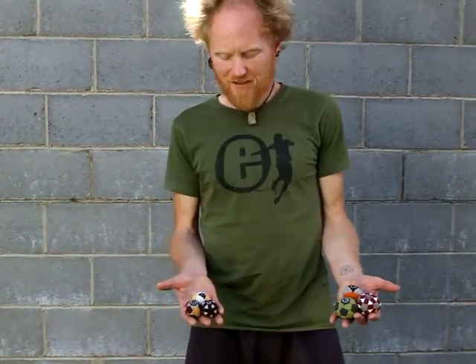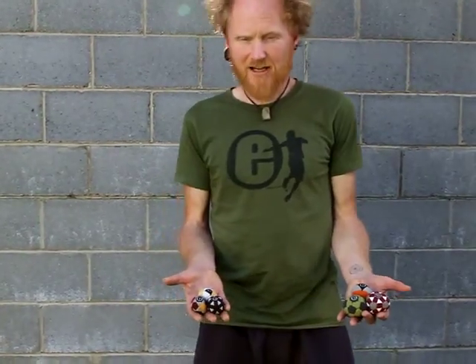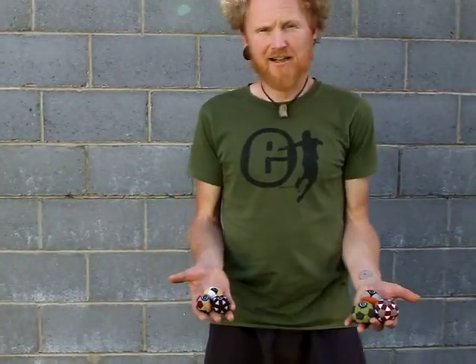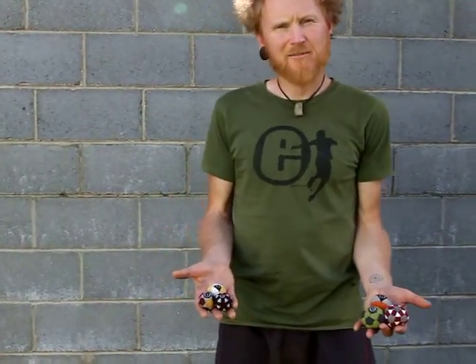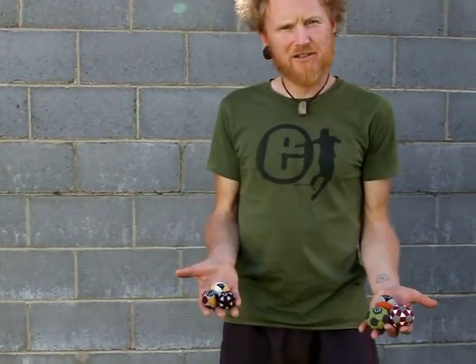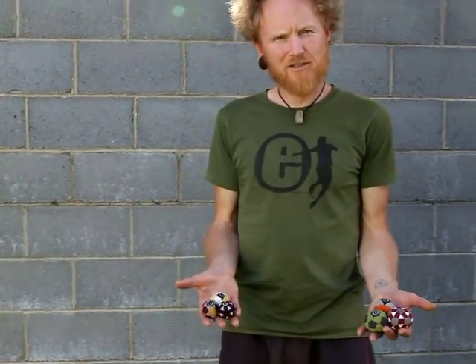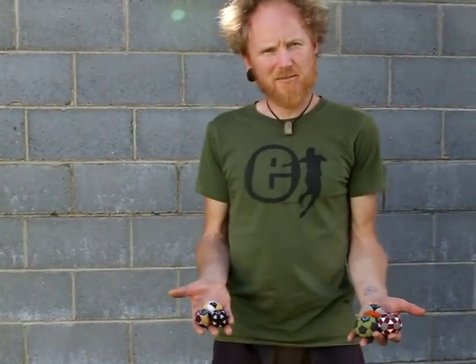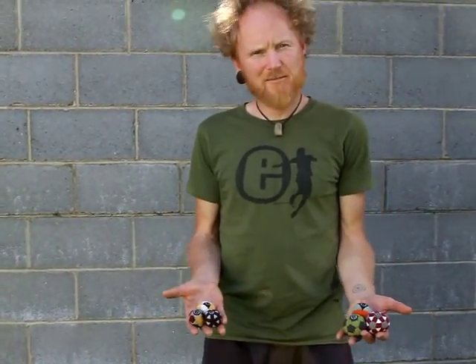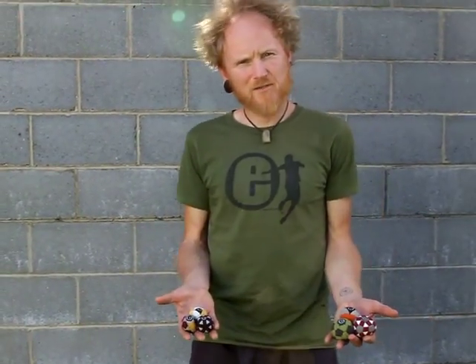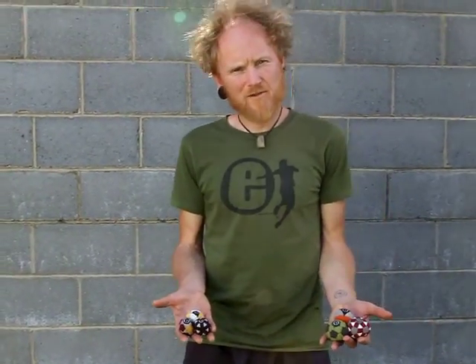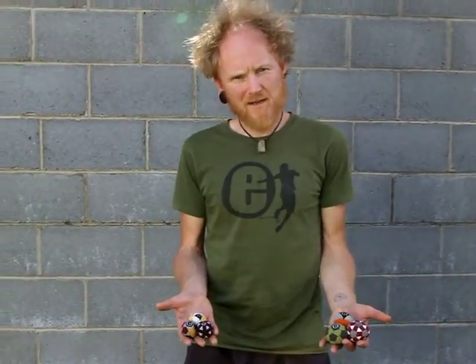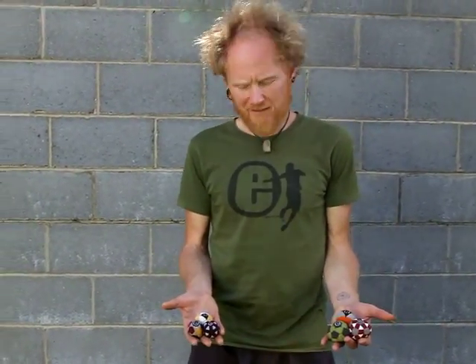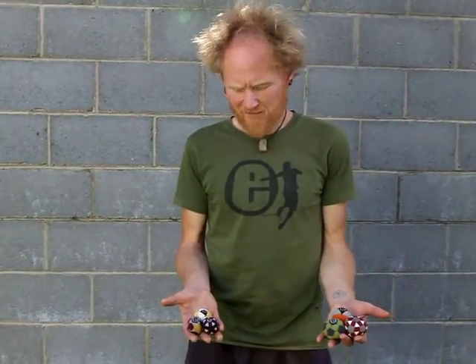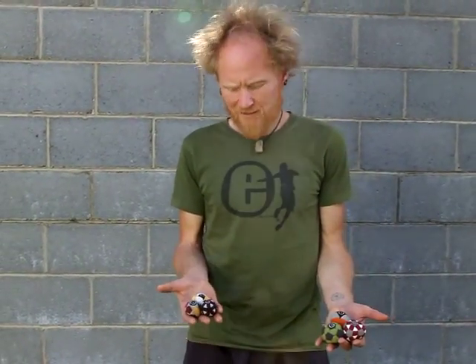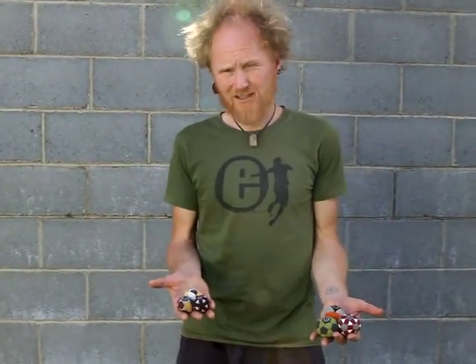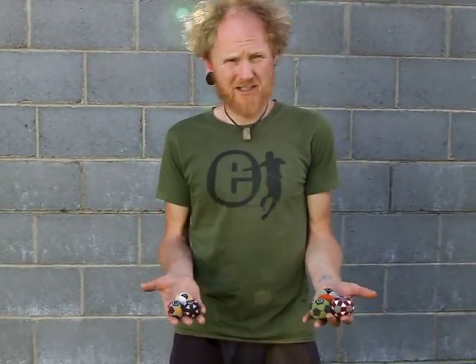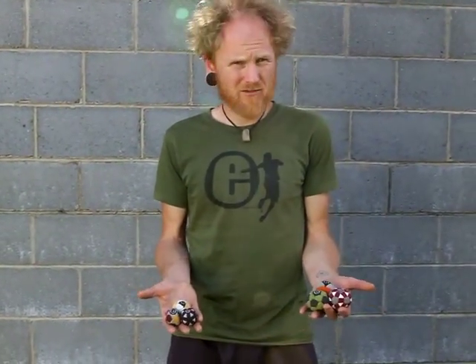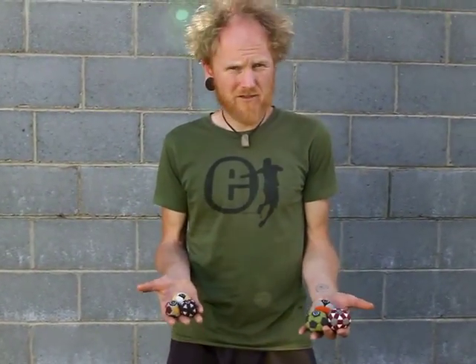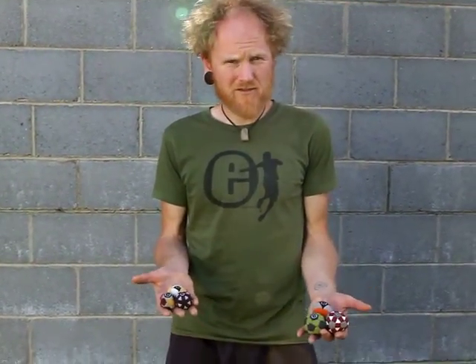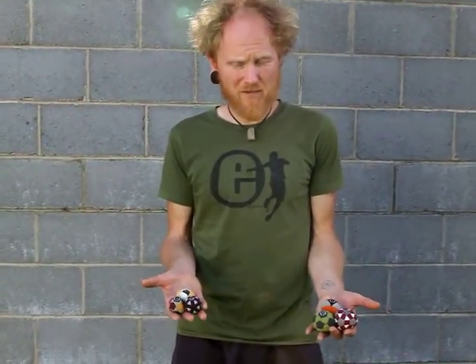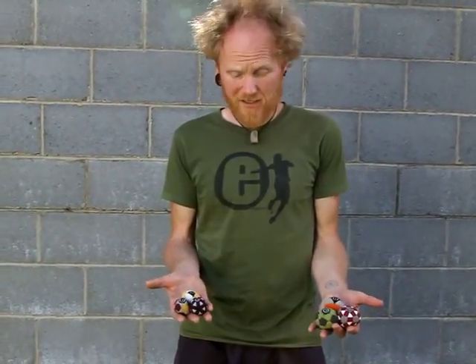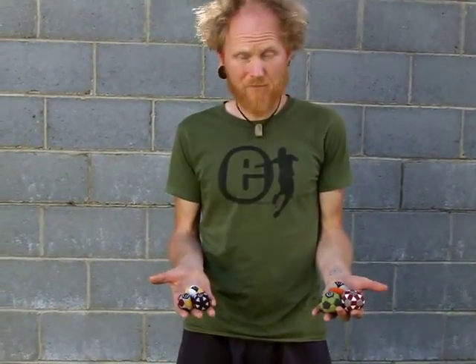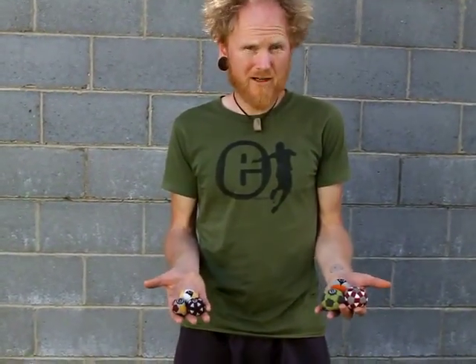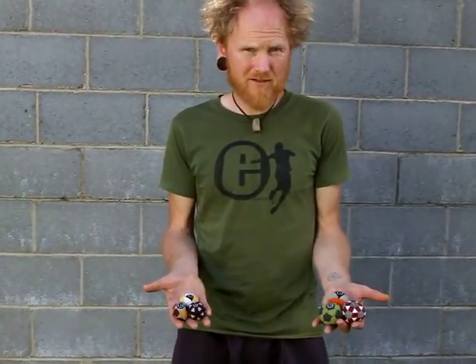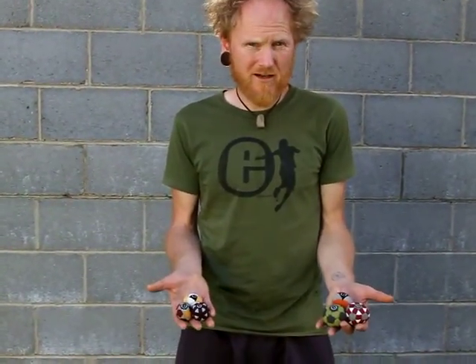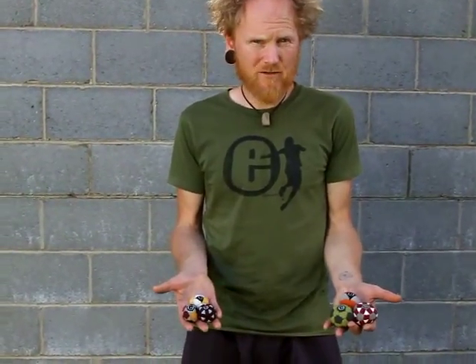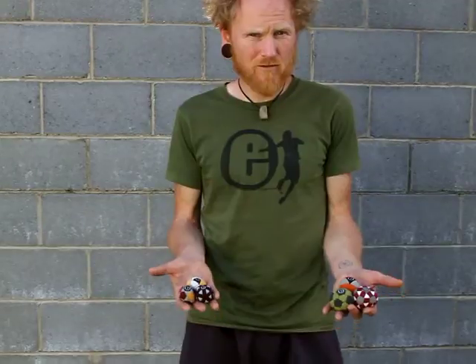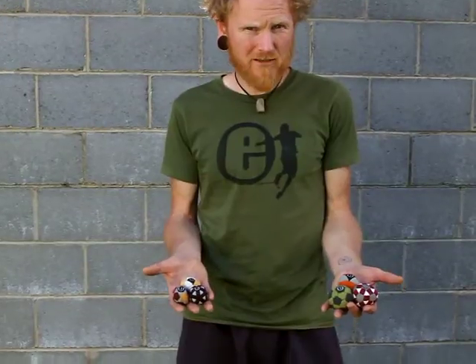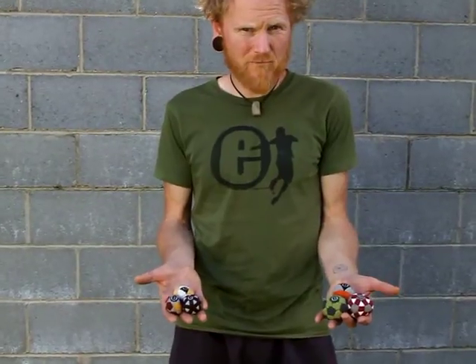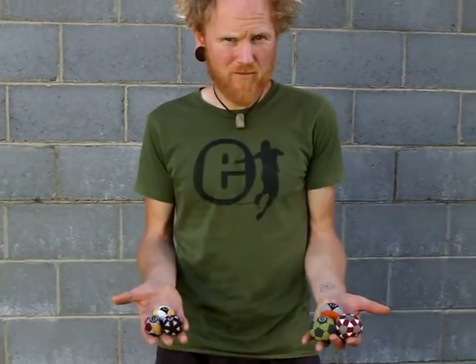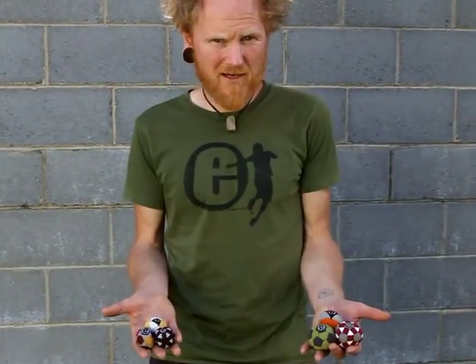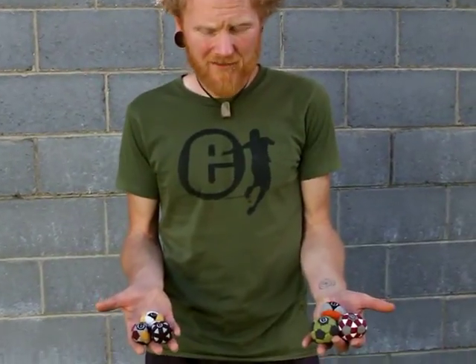Hi, I'm Lotus from Elemental Foot Bags. I'd like to introduce my Freestyle range of foot bags.